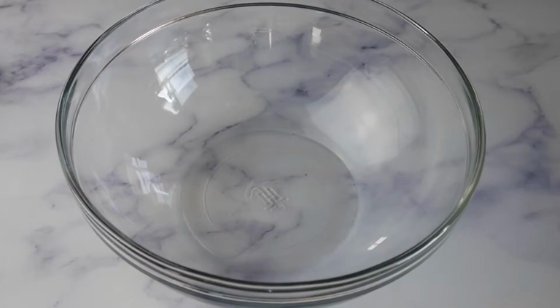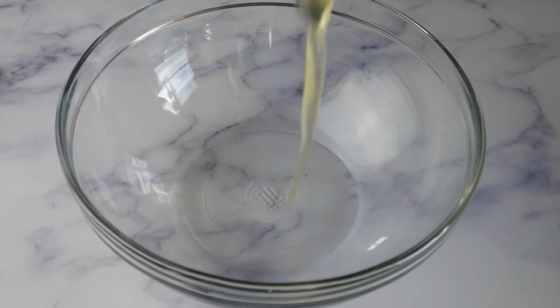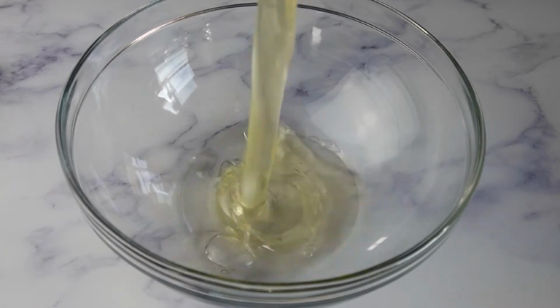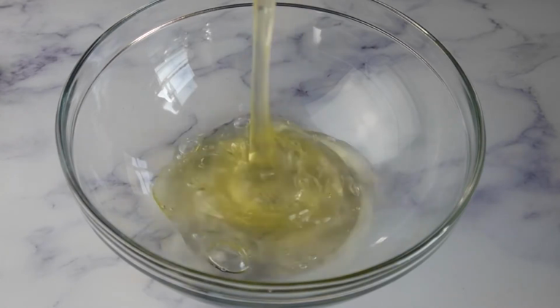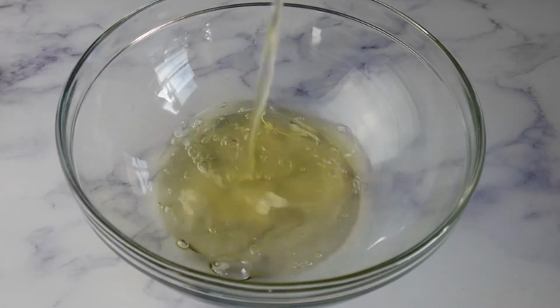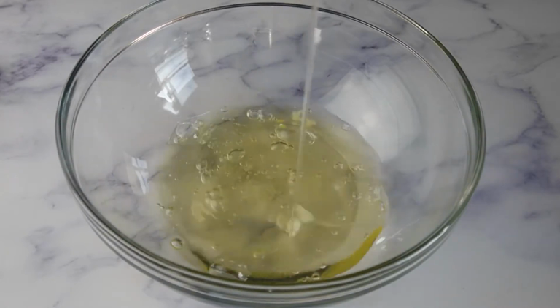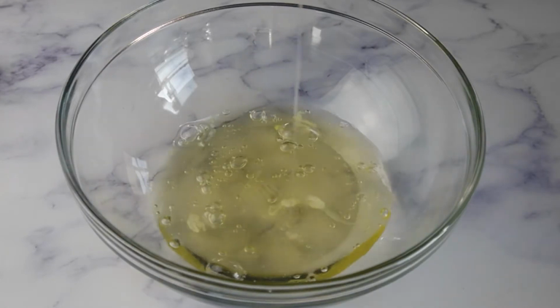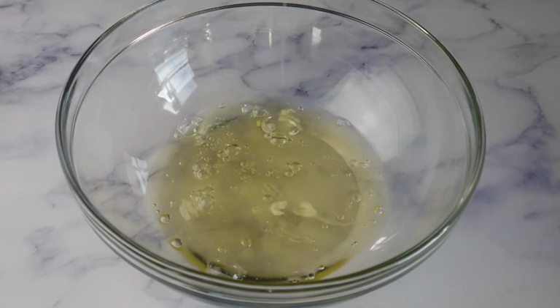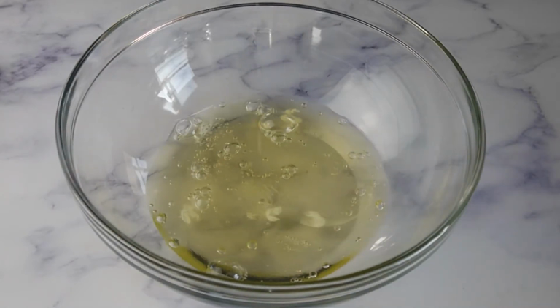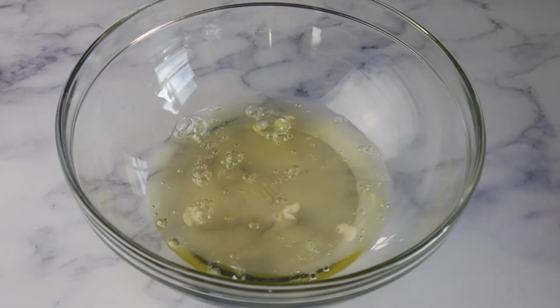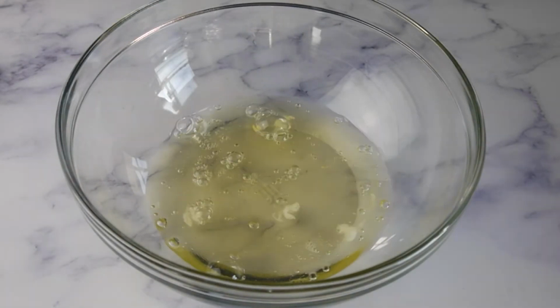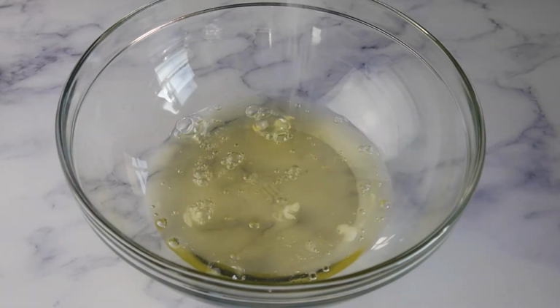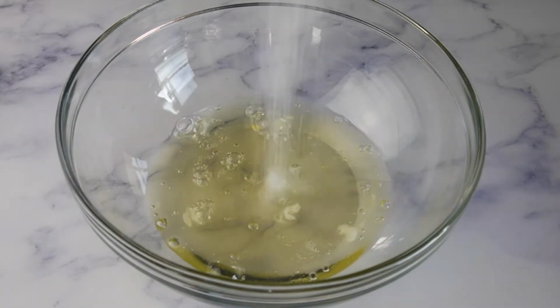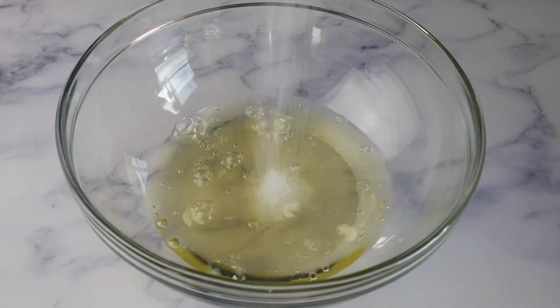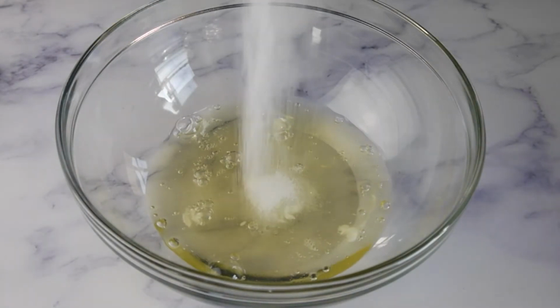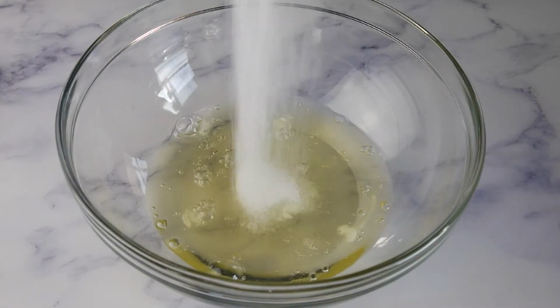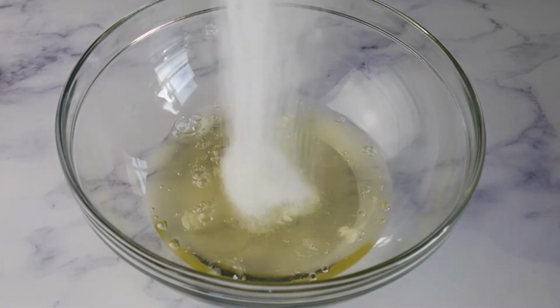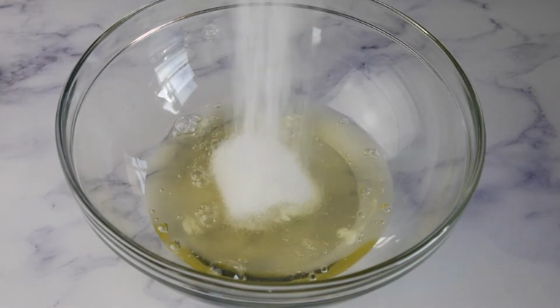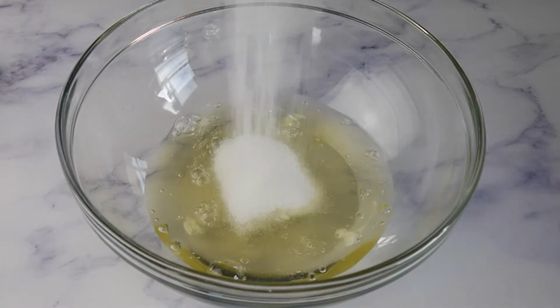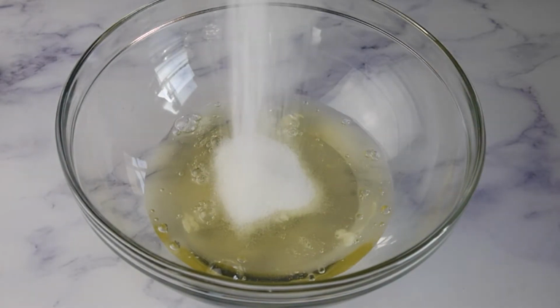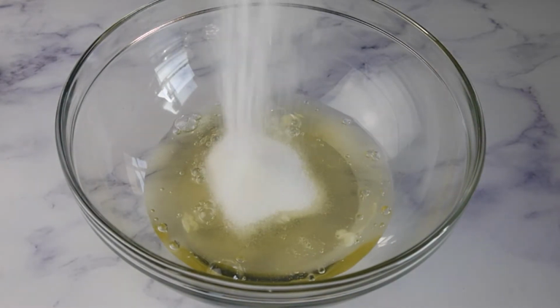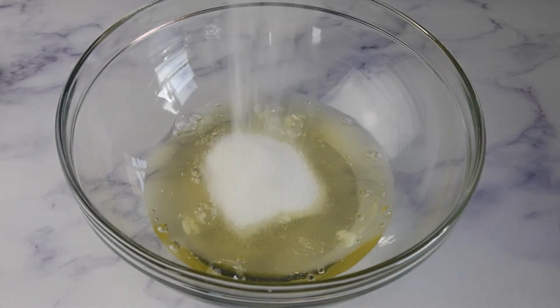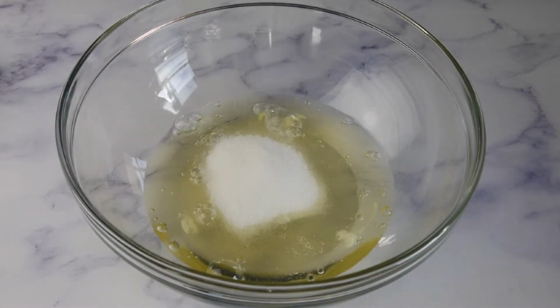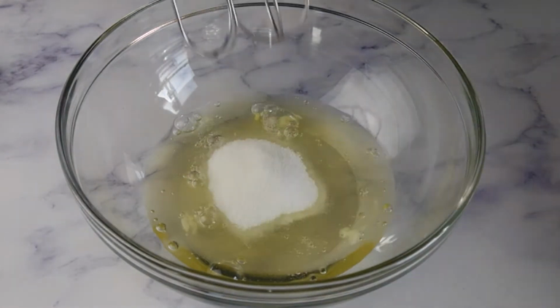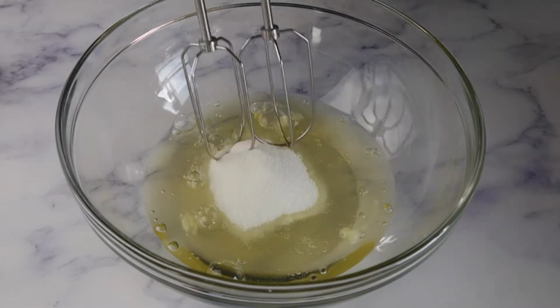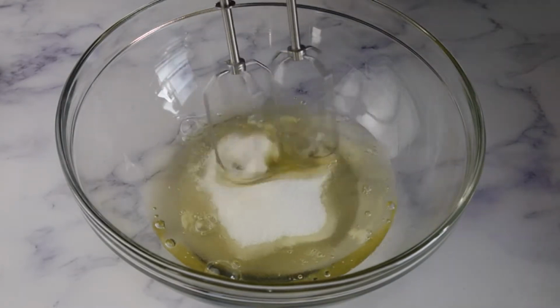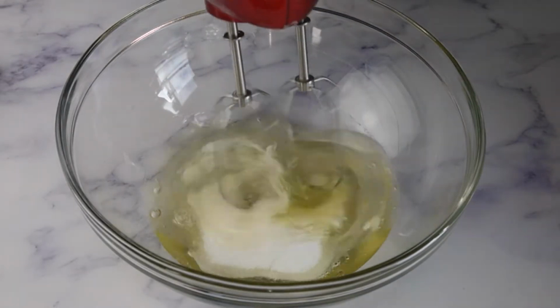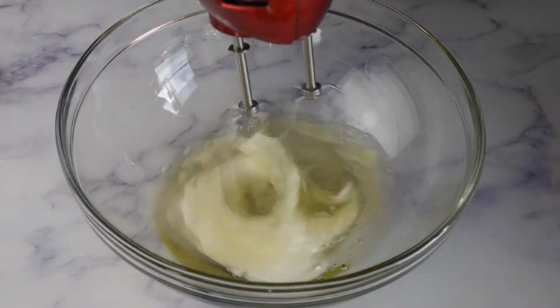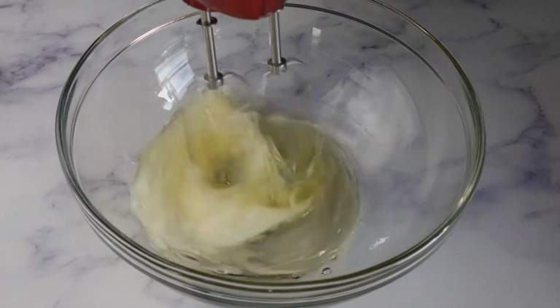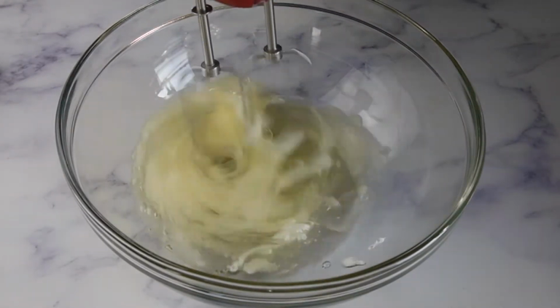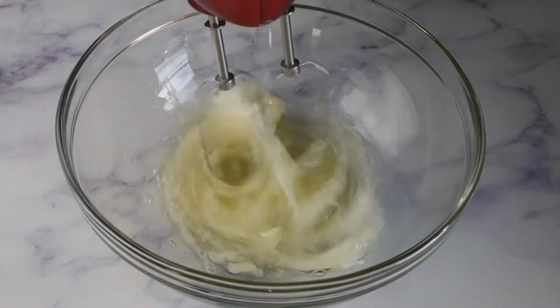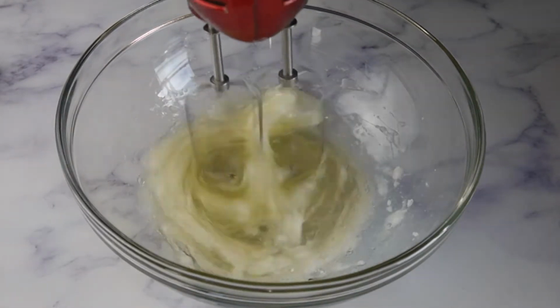Beat 3 egg whites and 50 grams of sugar together in a medium bowl until stiff peaks form.